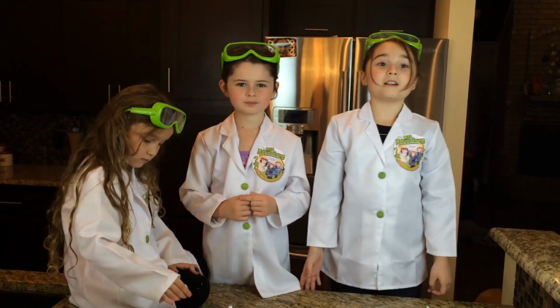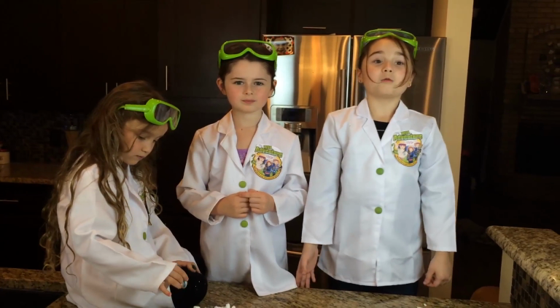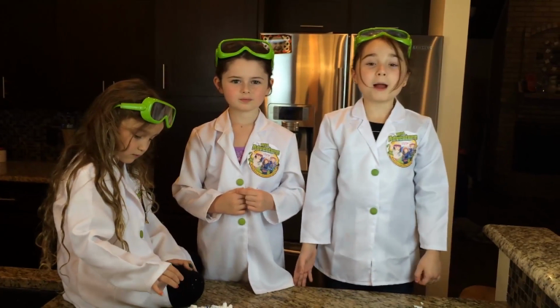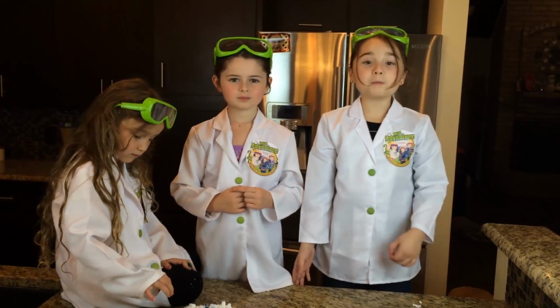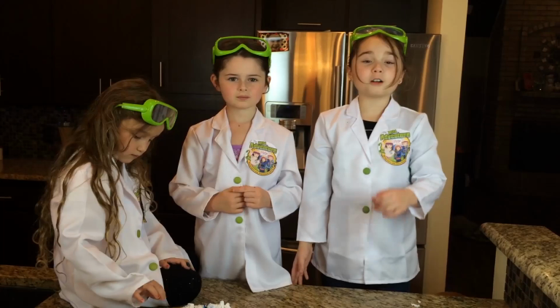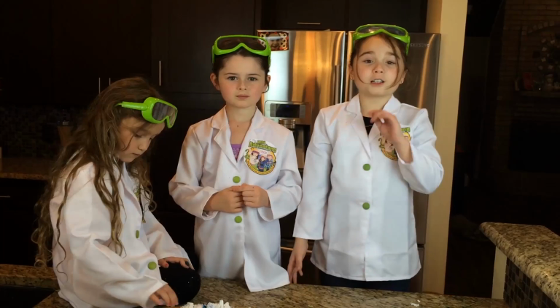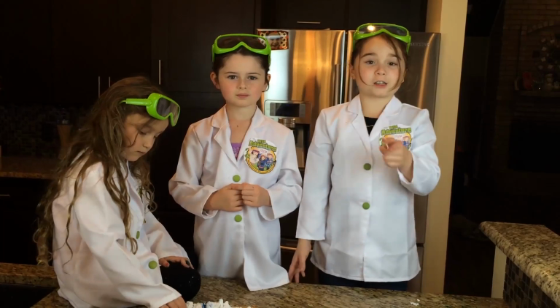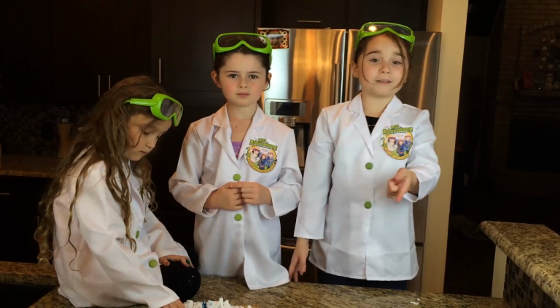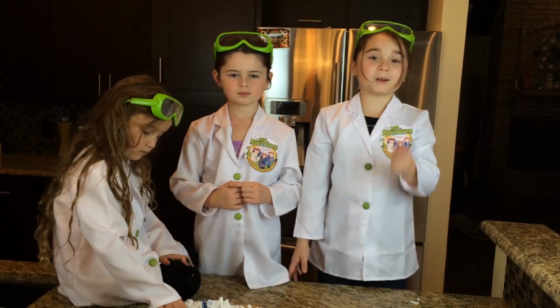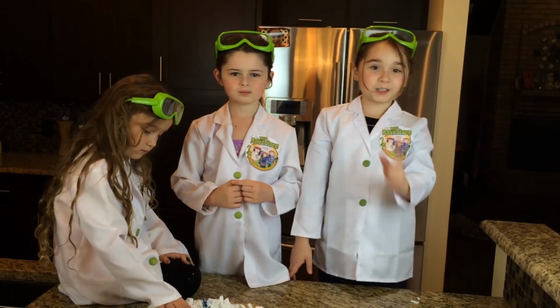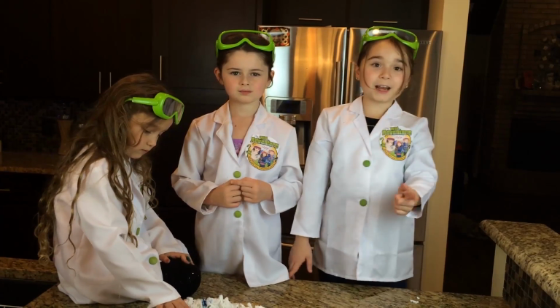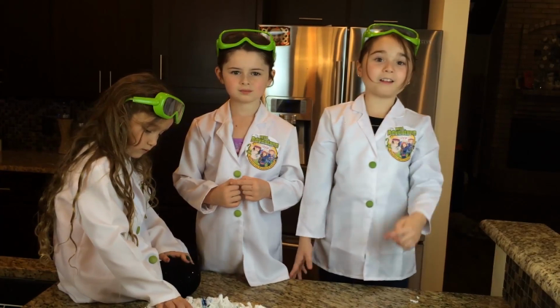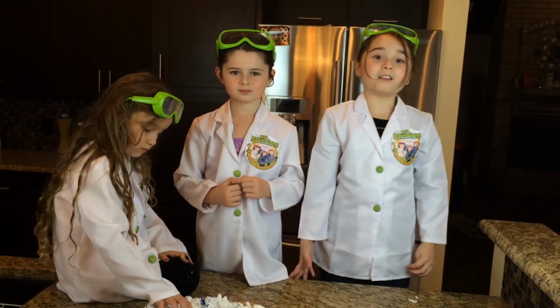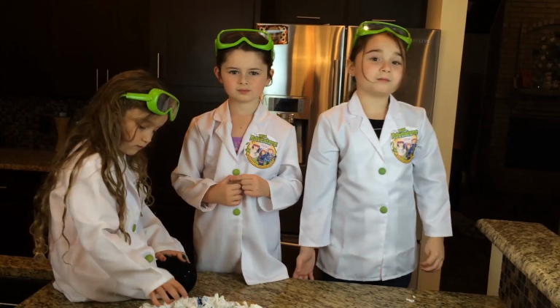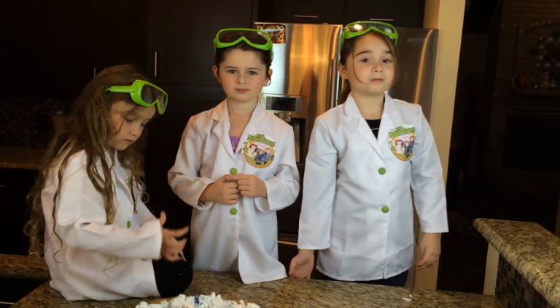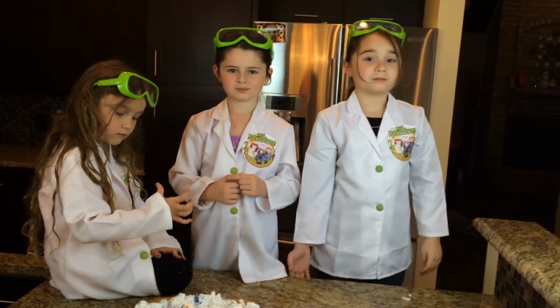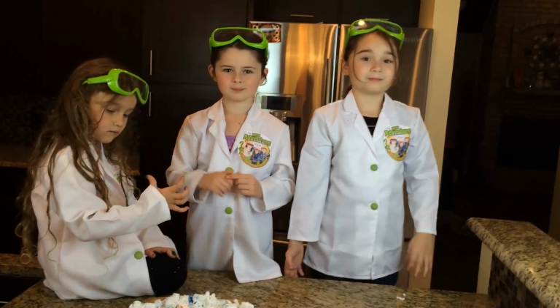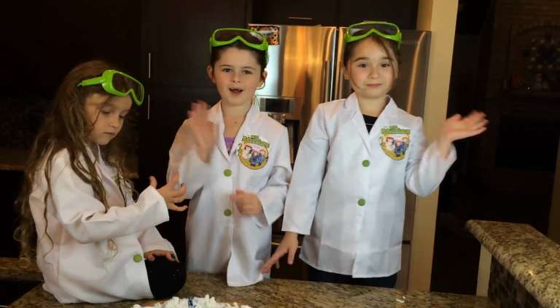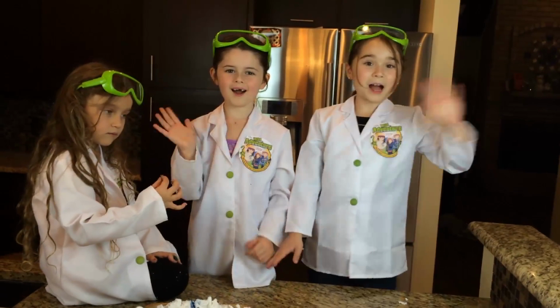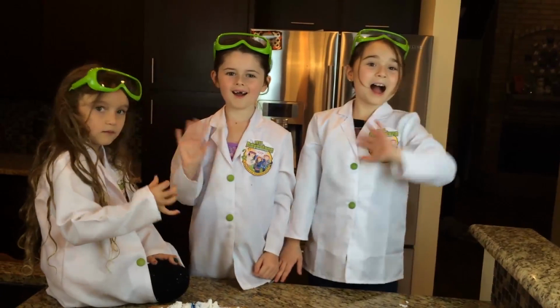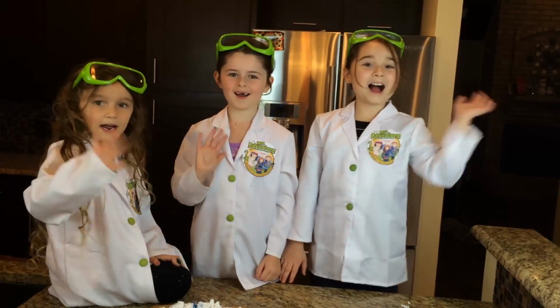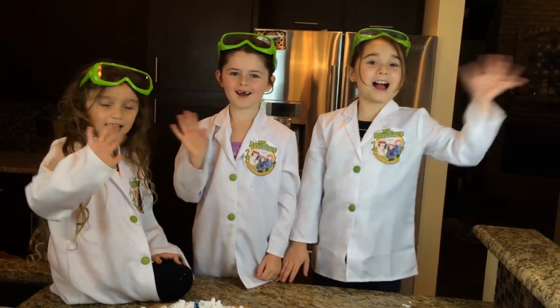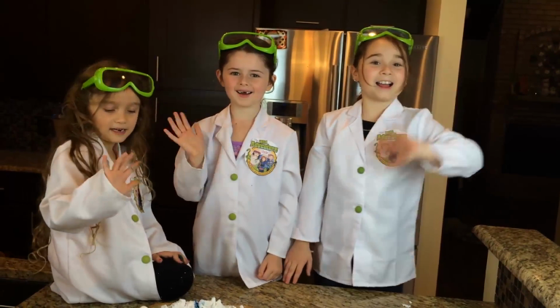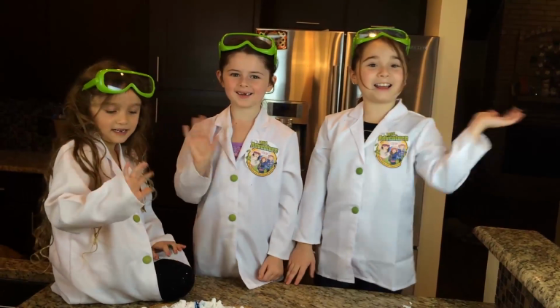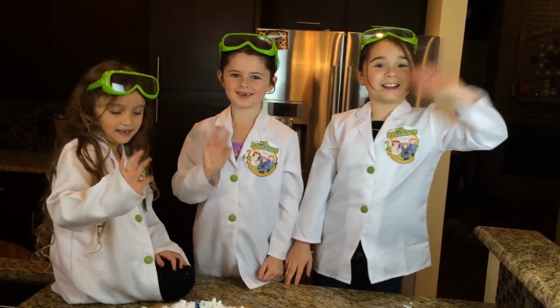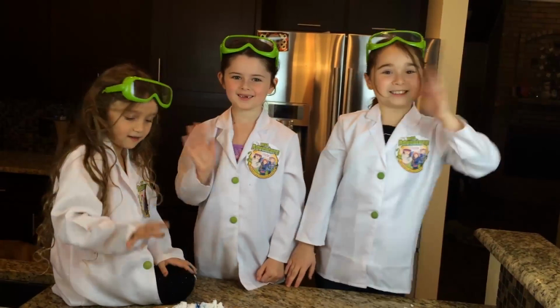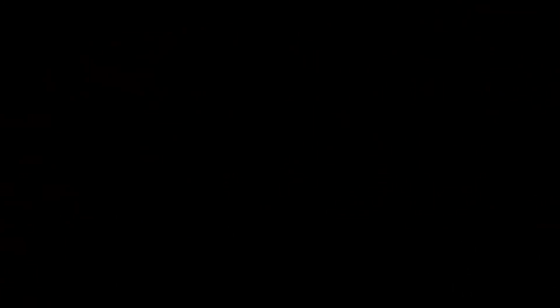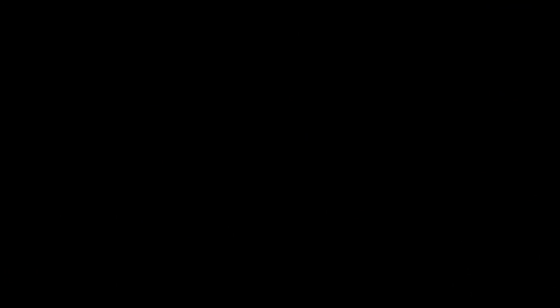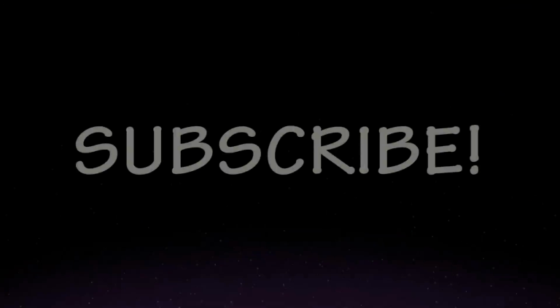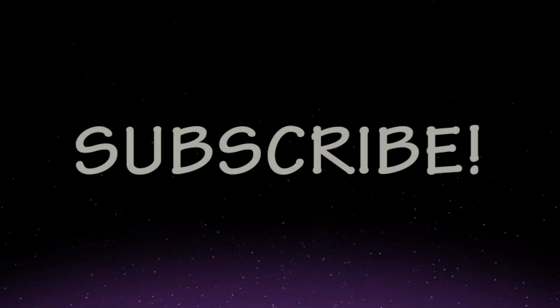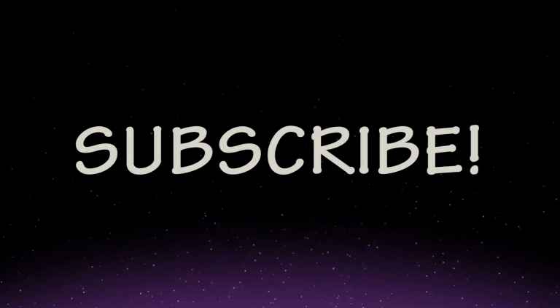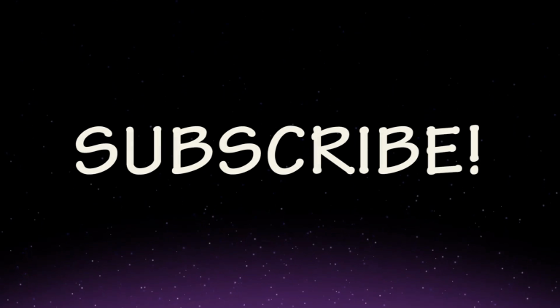And remember, subscribe to our channel! Bye! Bye!